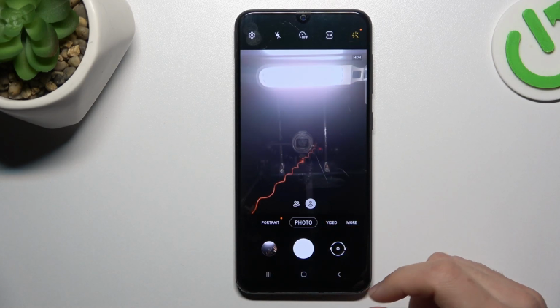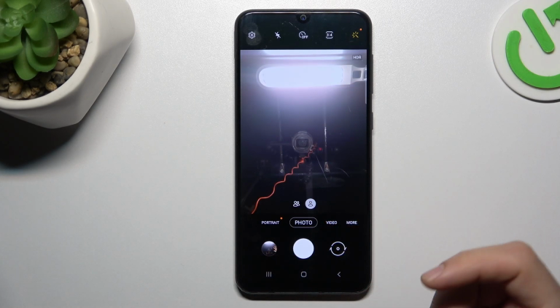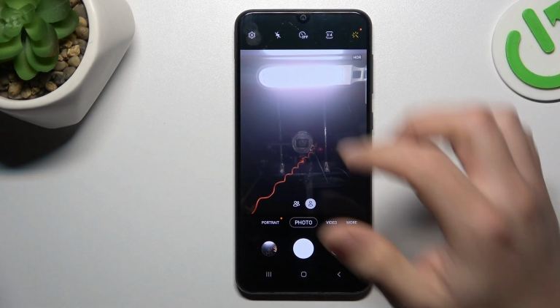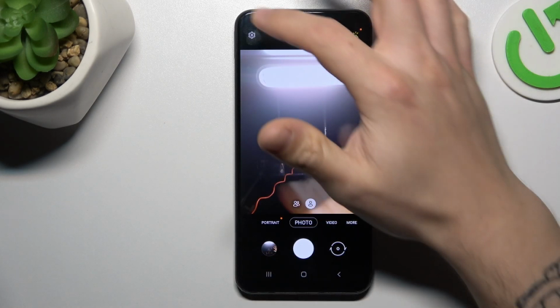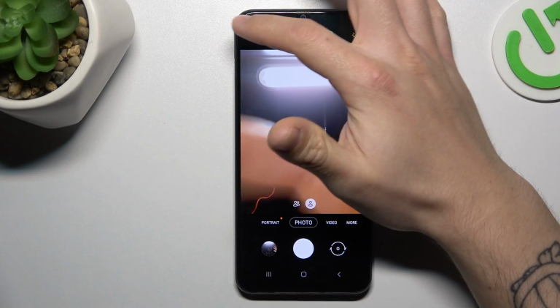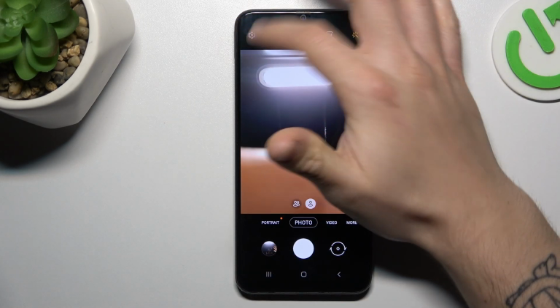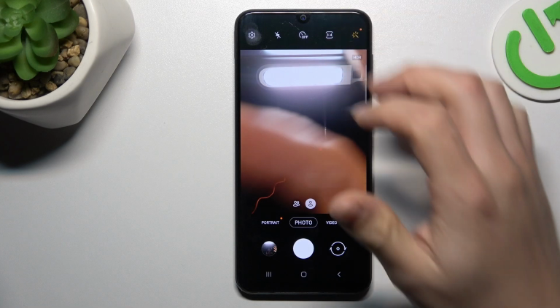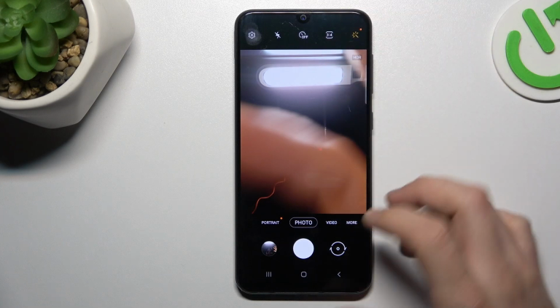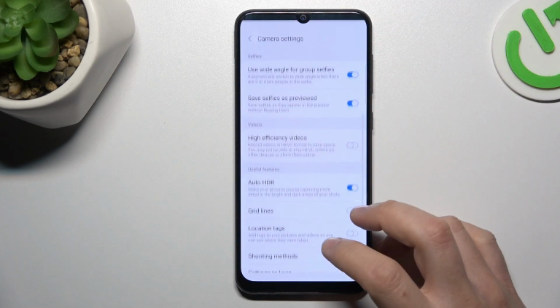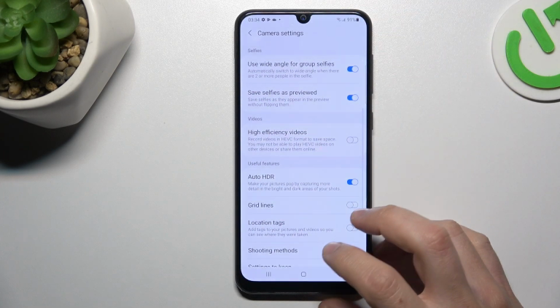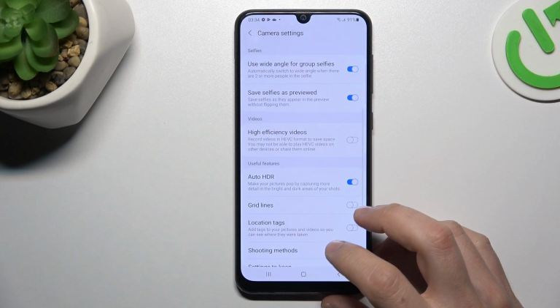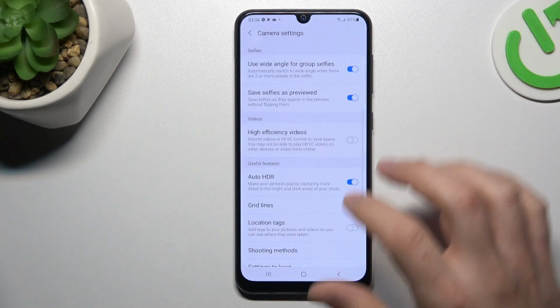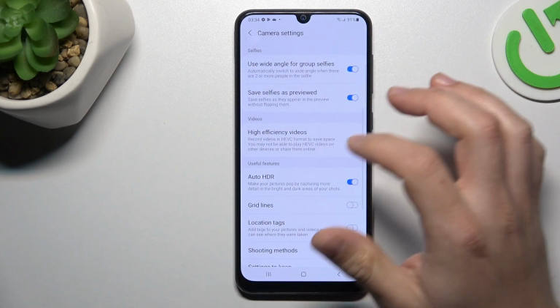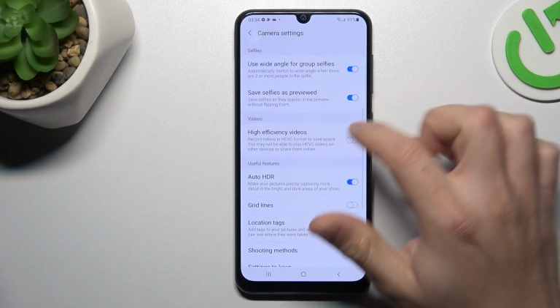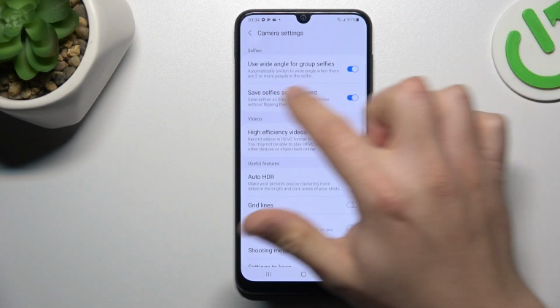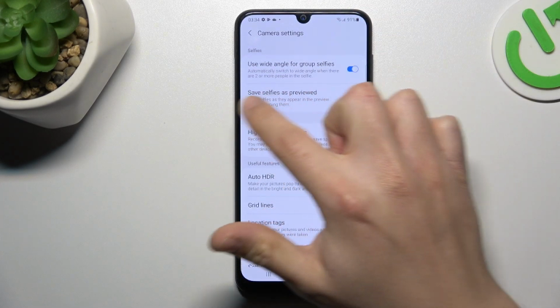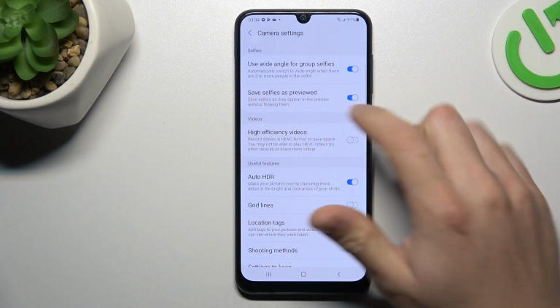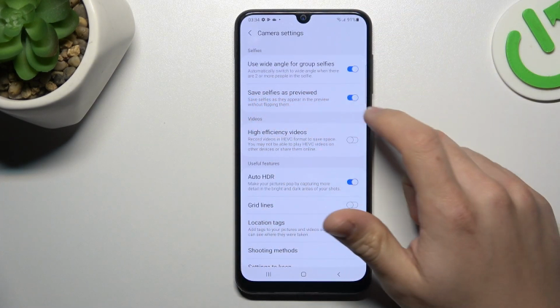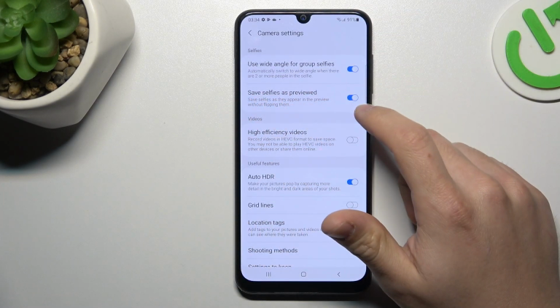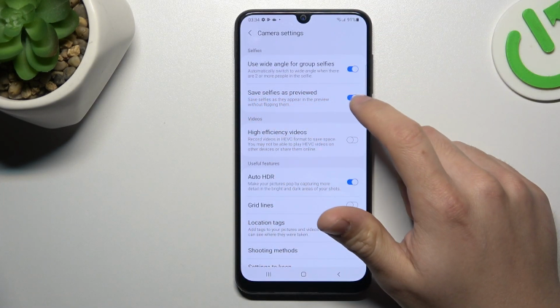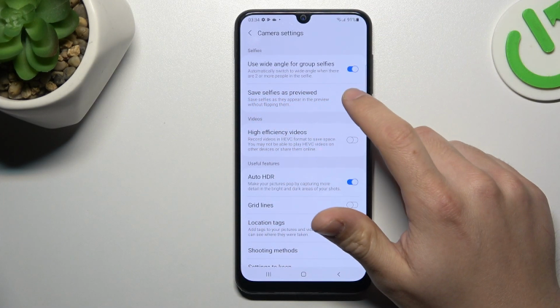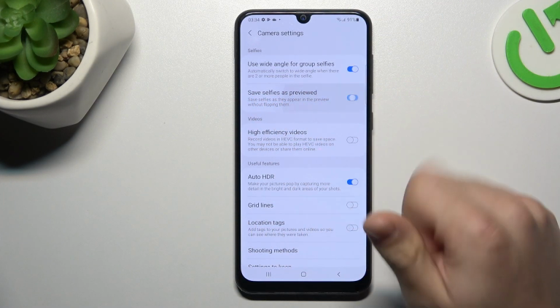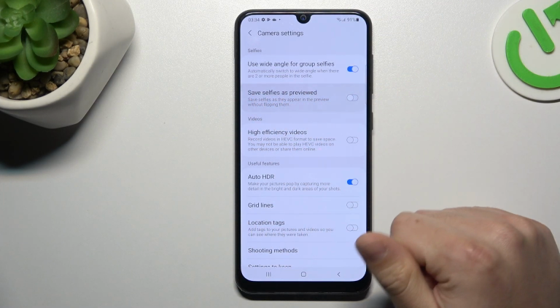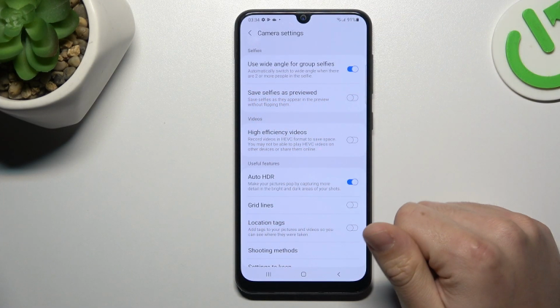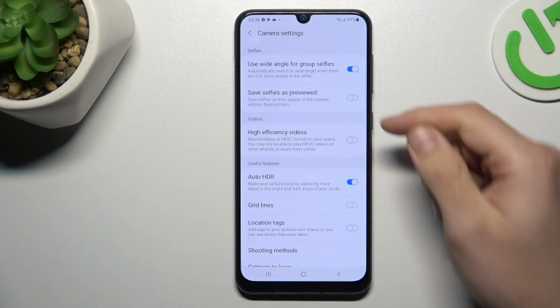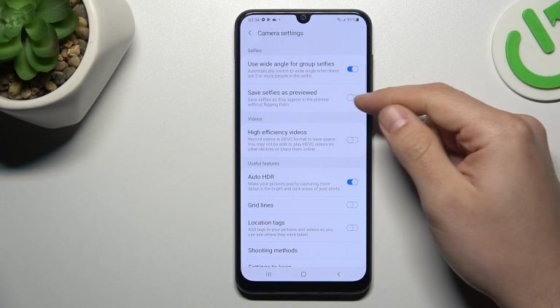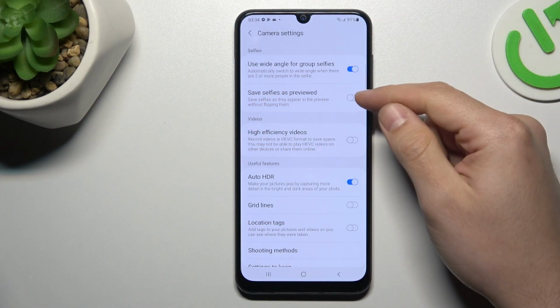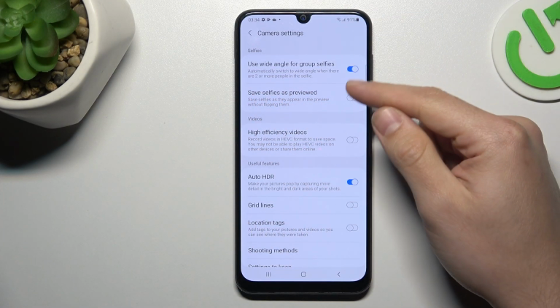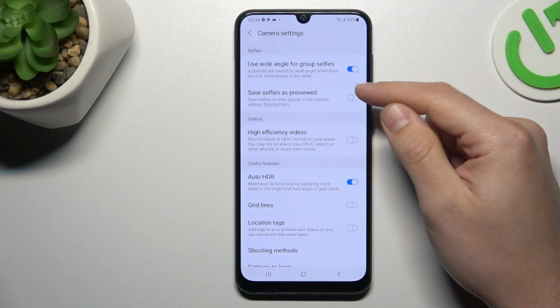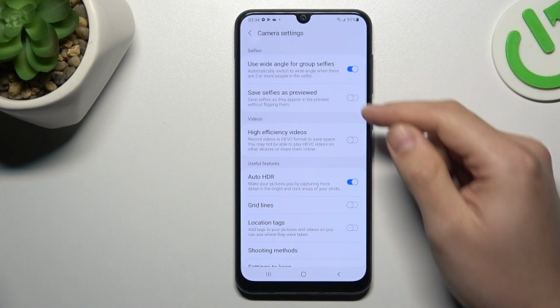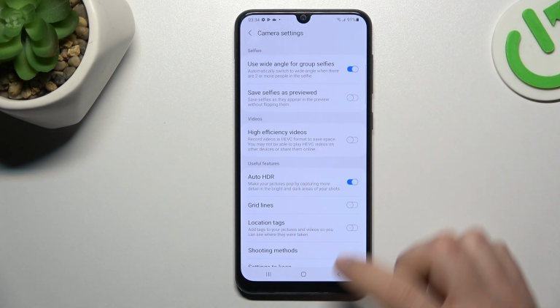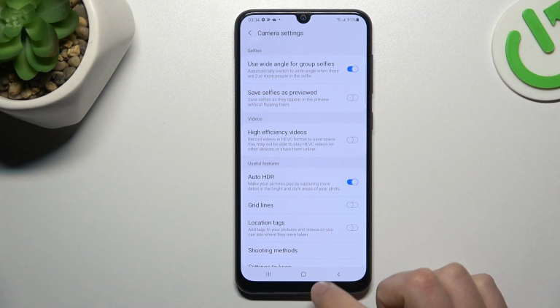So if you want to manage the mirror effect, click on the gear icon and look for the 'save selfies as previewed' option. Now you can manage this function using that little button.